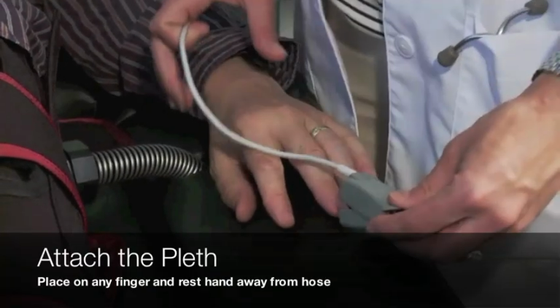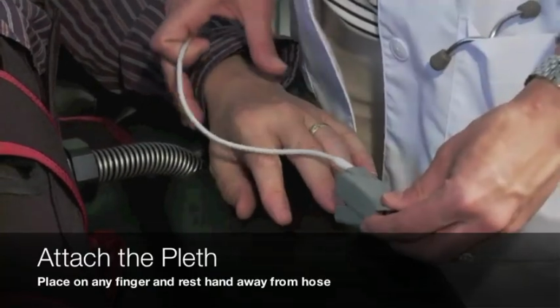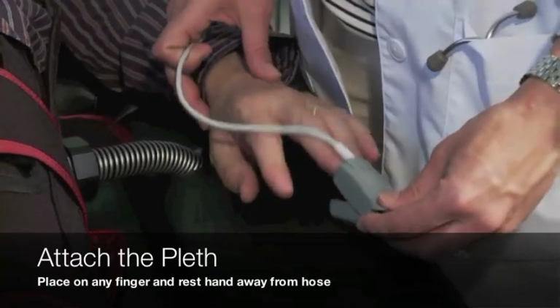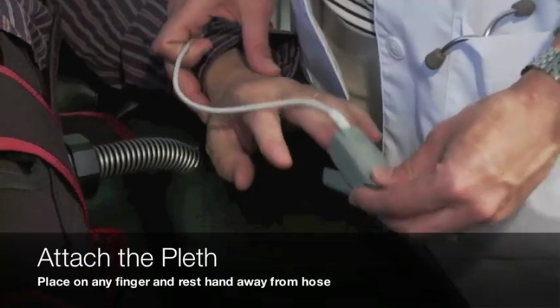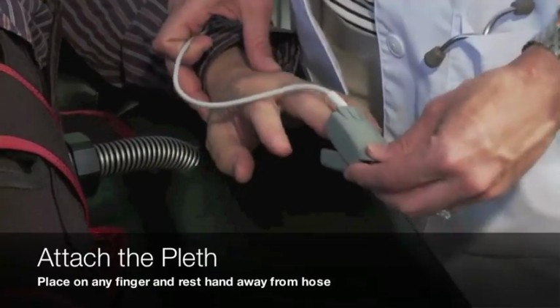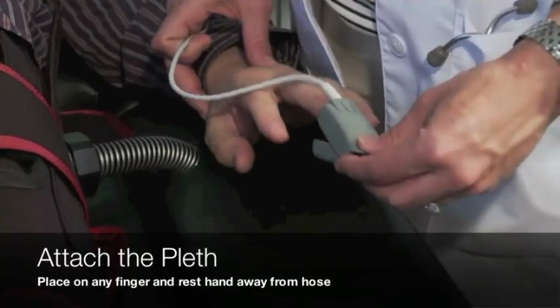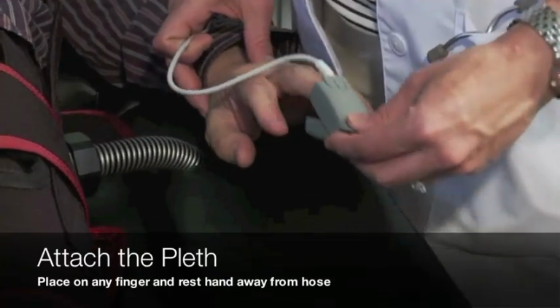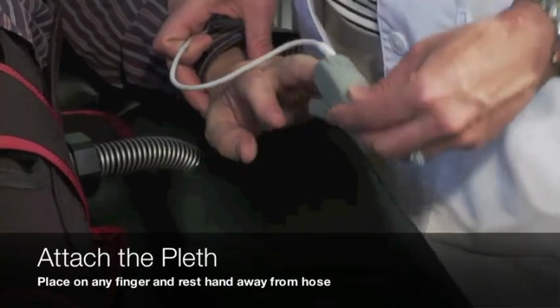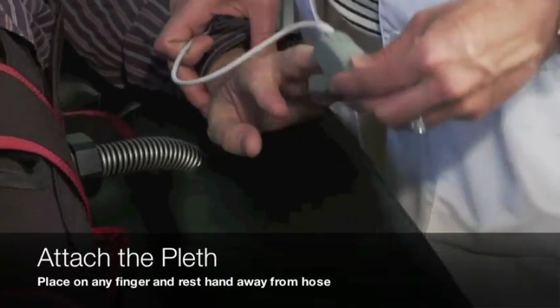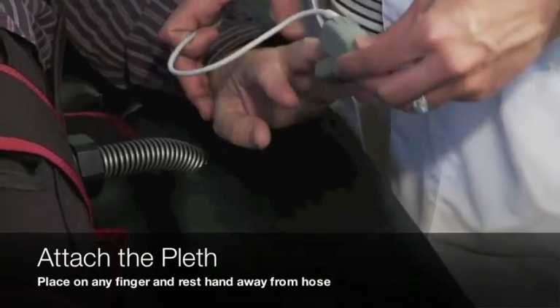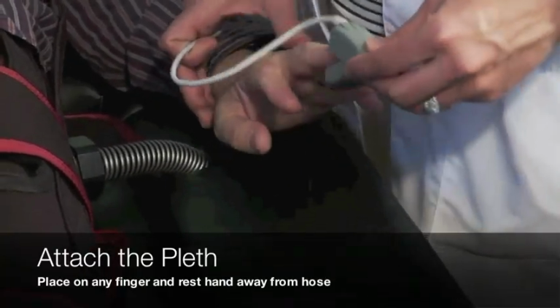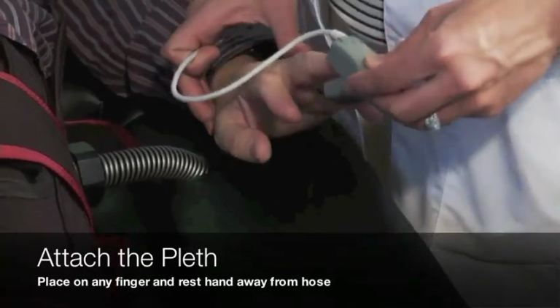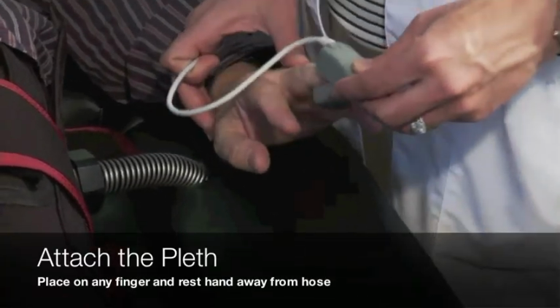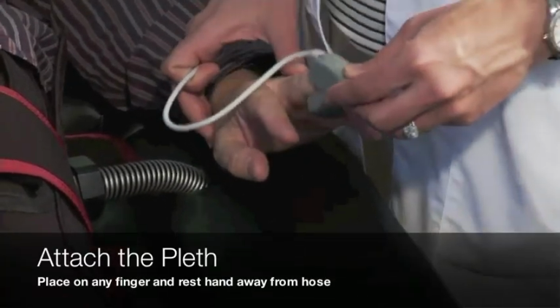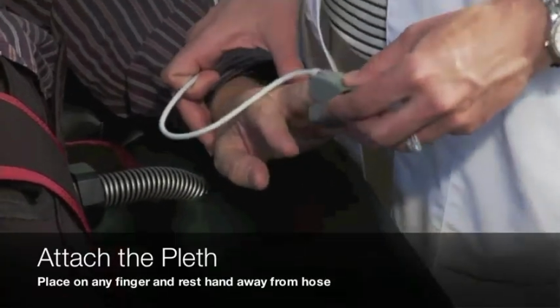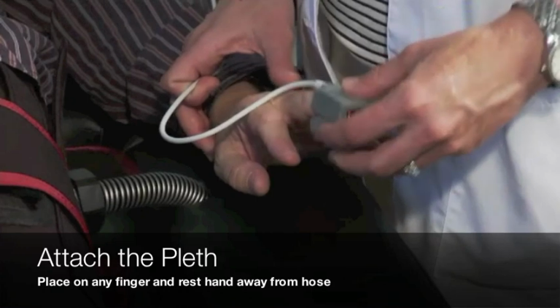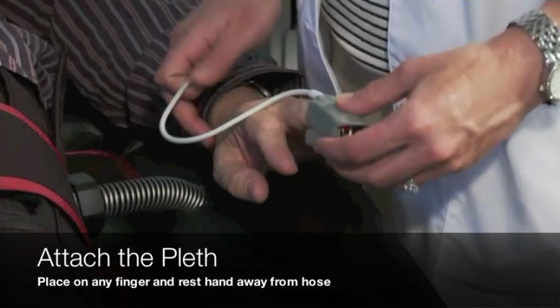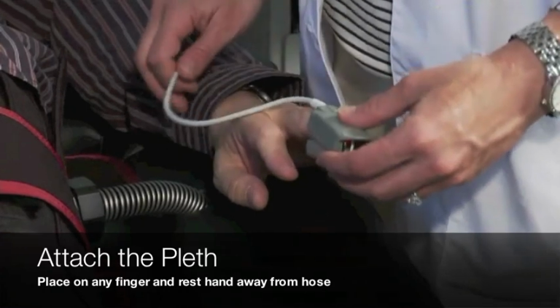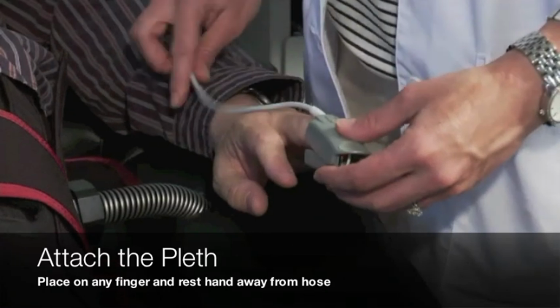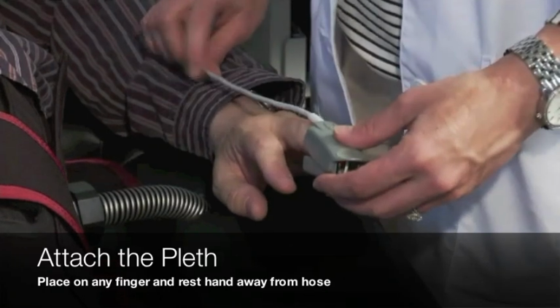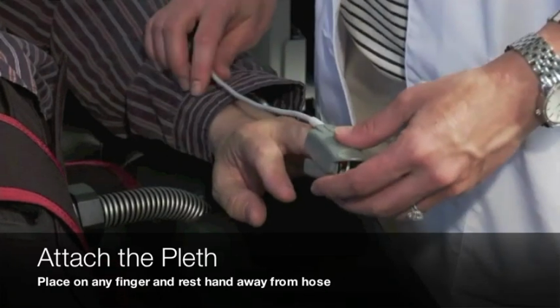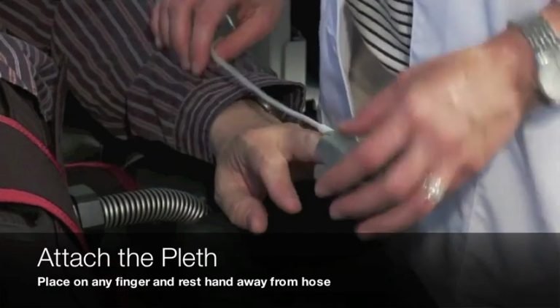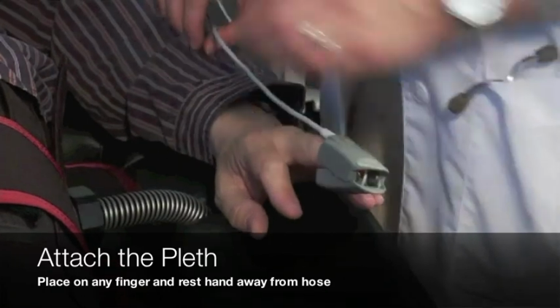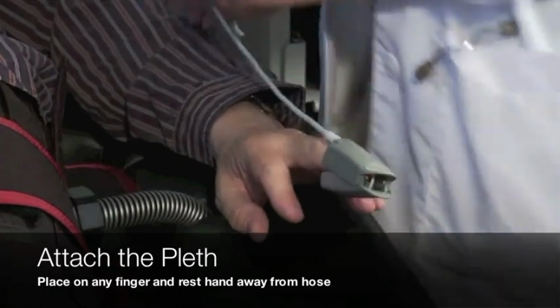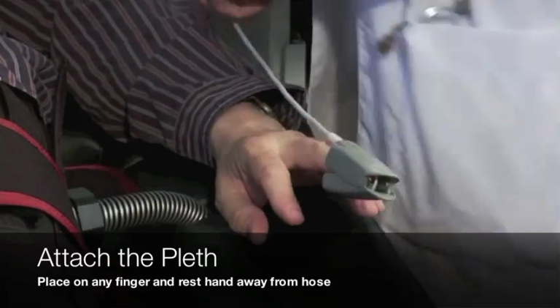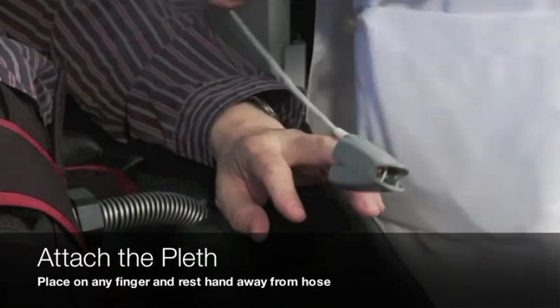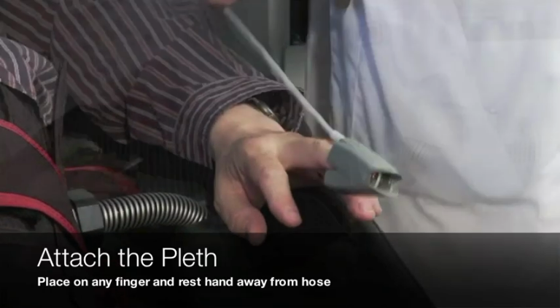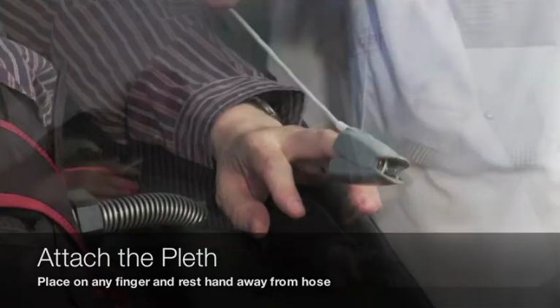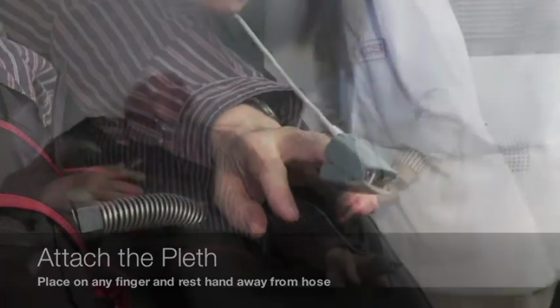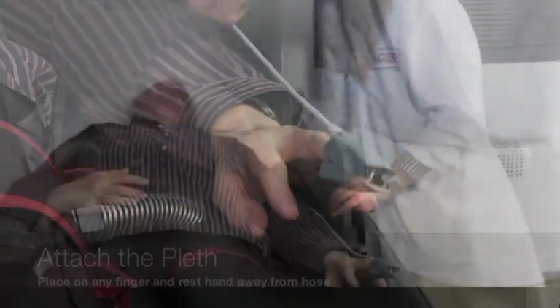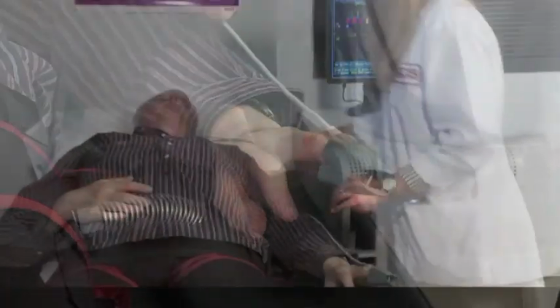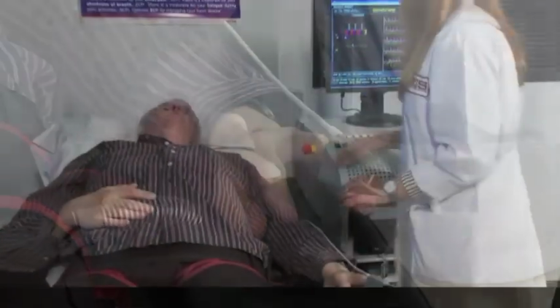Place the pleth on any finger and rest the patient's hand away from the body and the hoses.